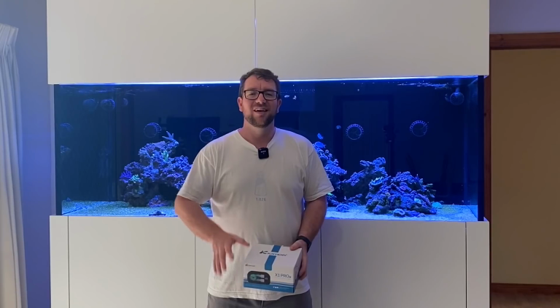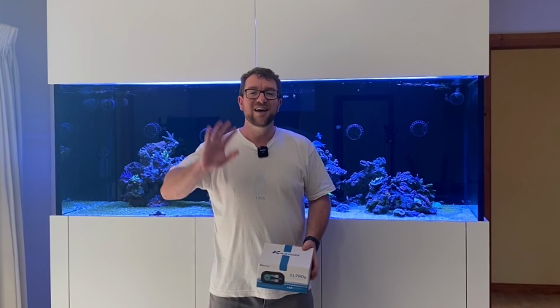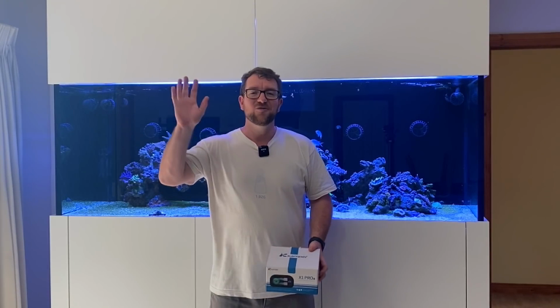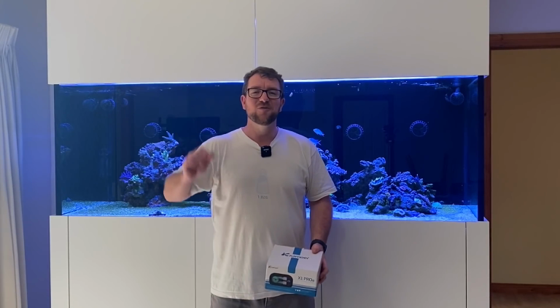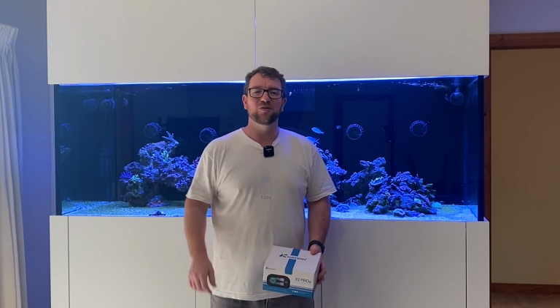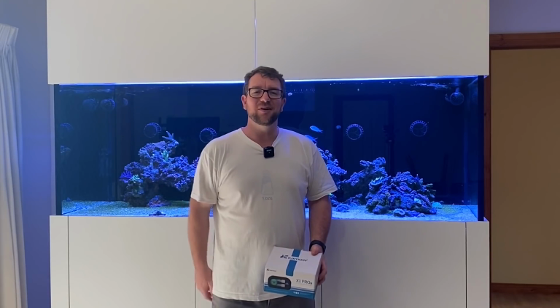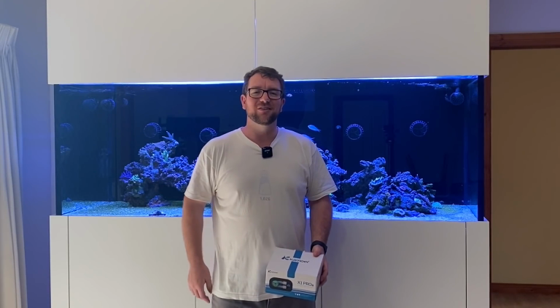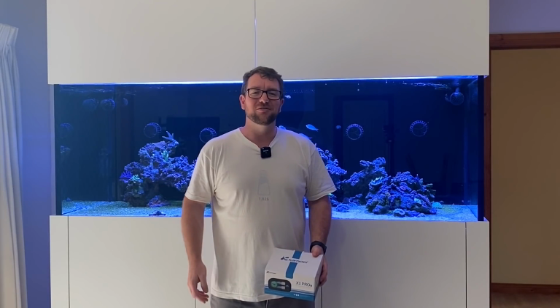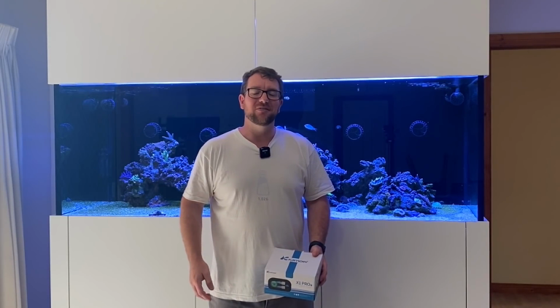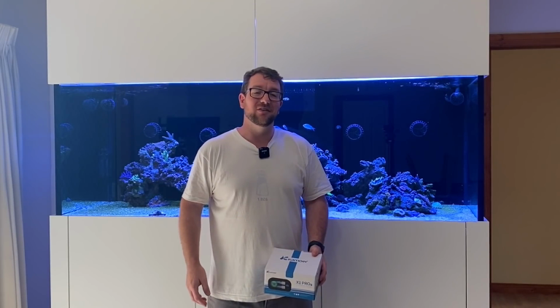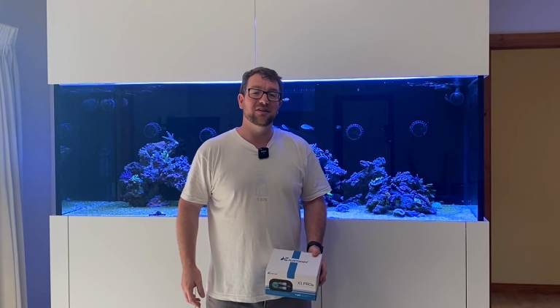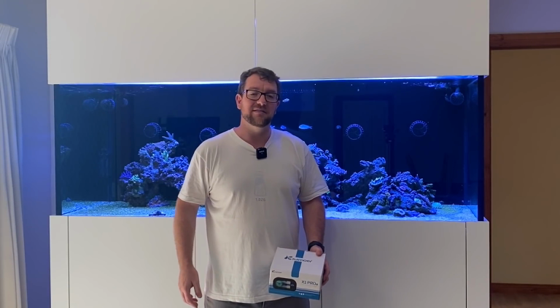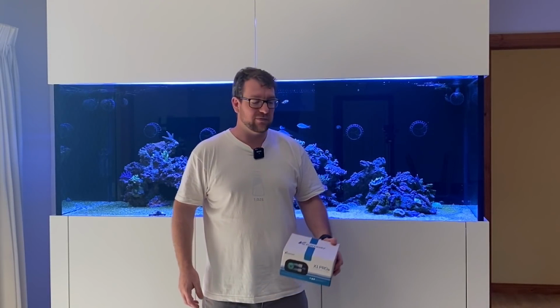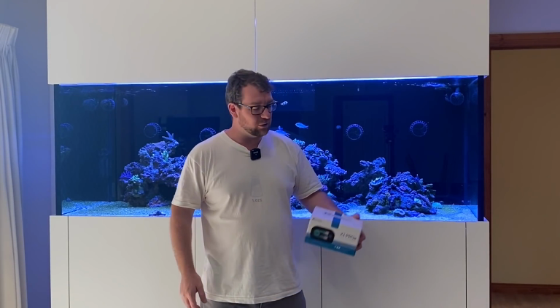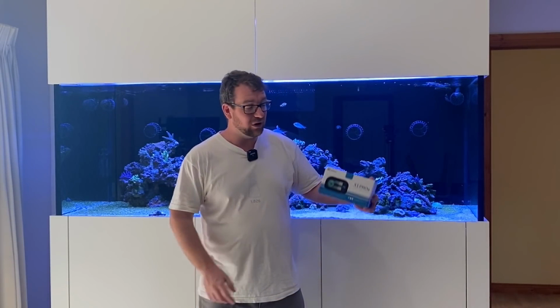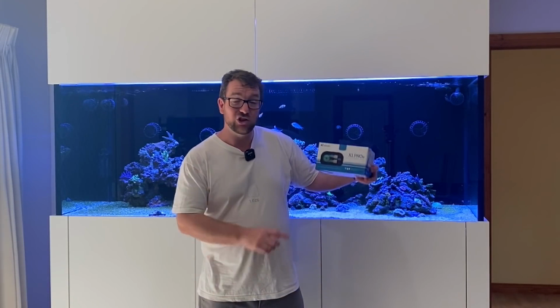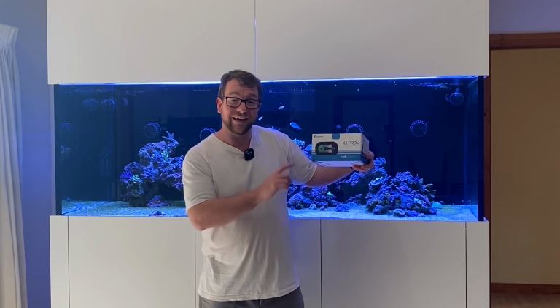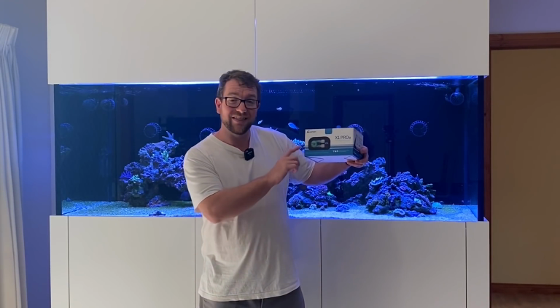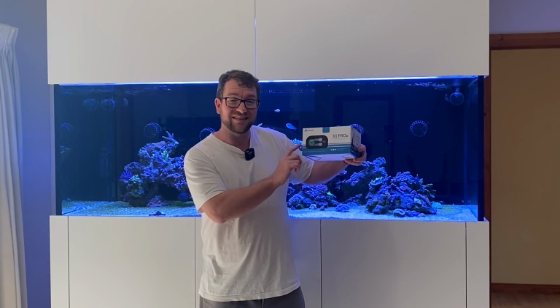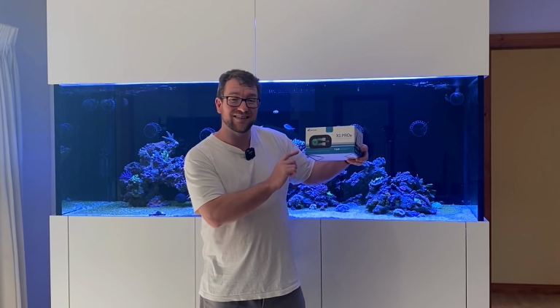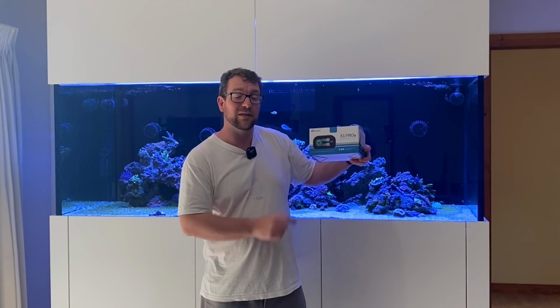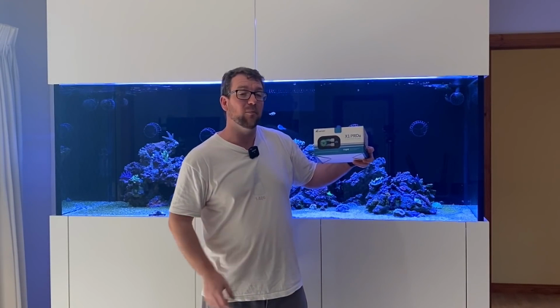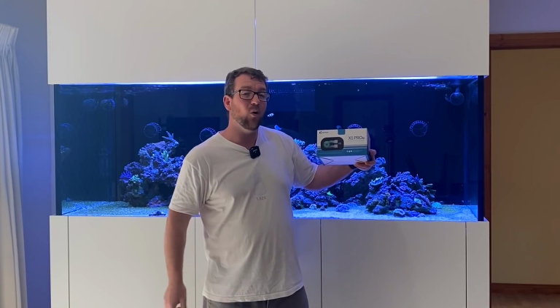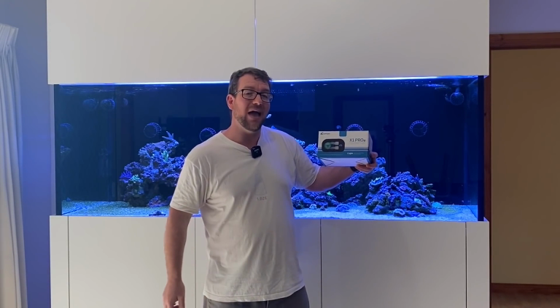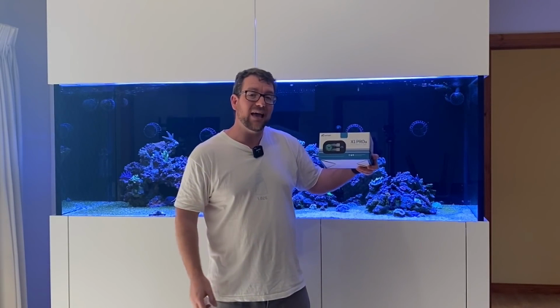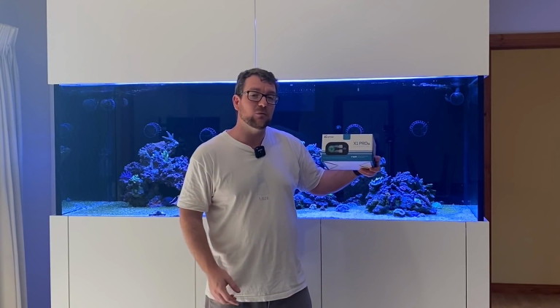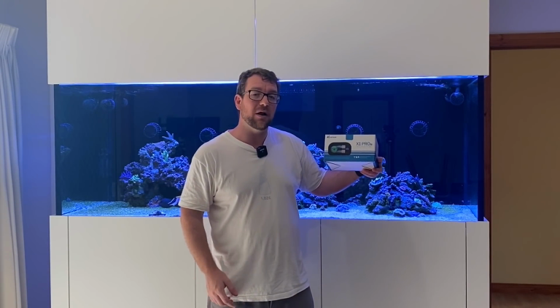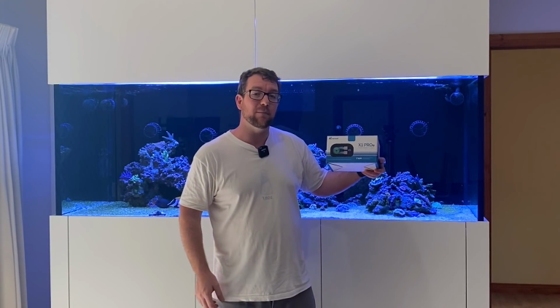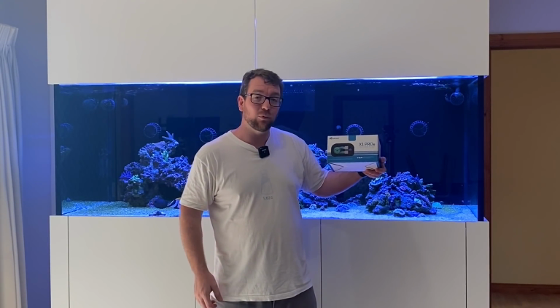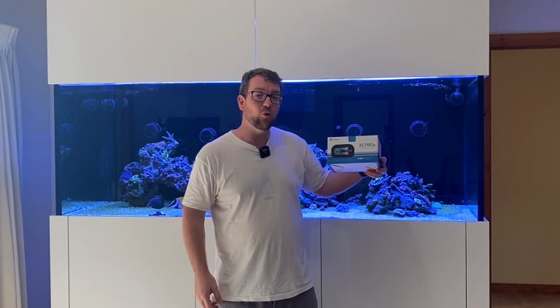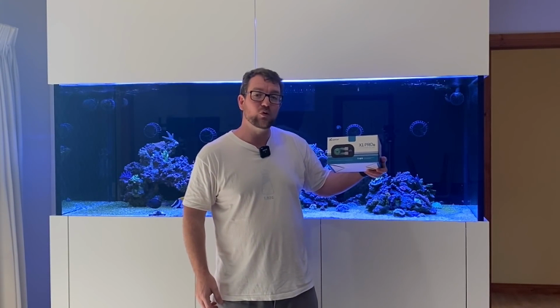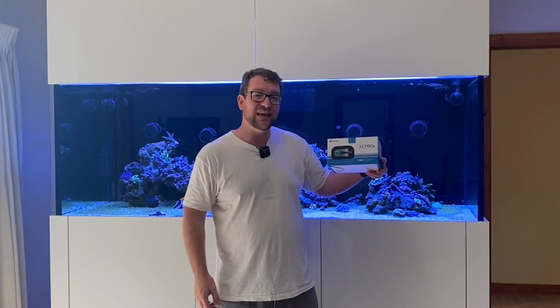Hey all, welcome to Parker's Reefs. In today's episode we're going to check out the Kamoa X1 Pro T.